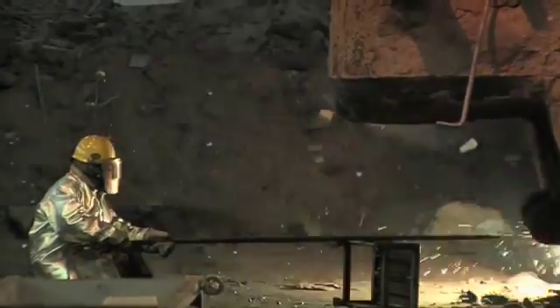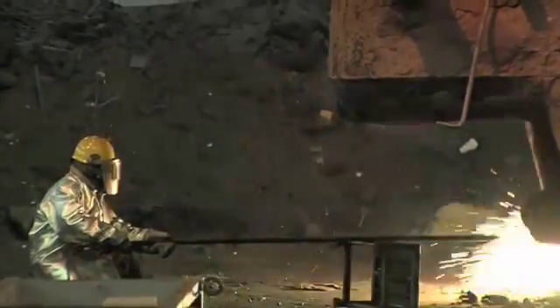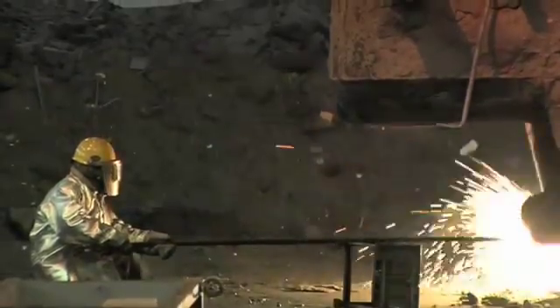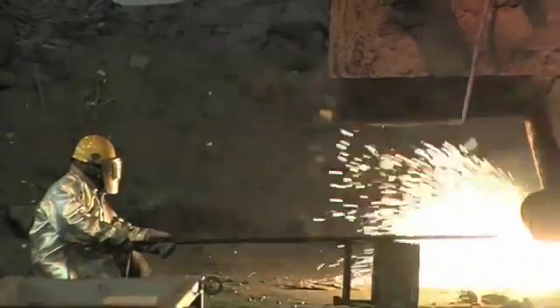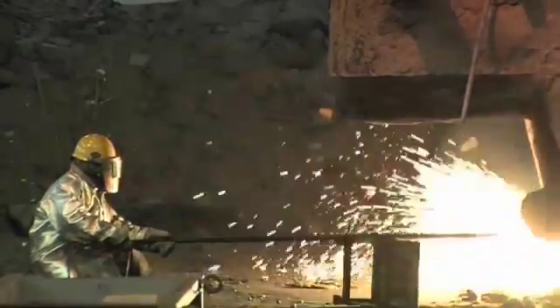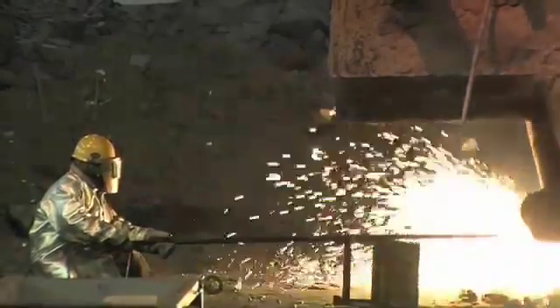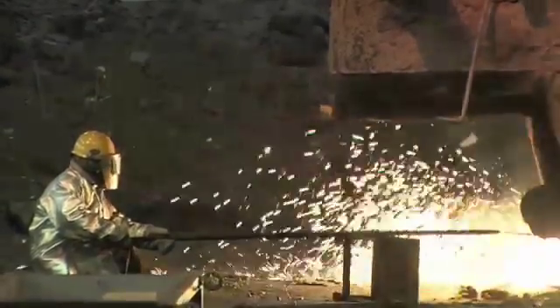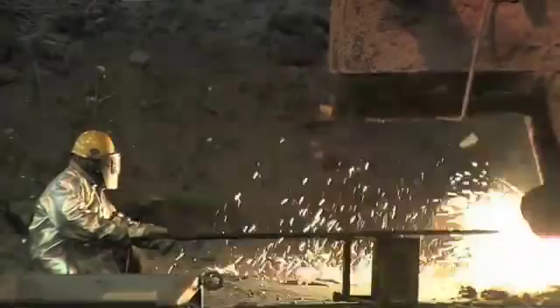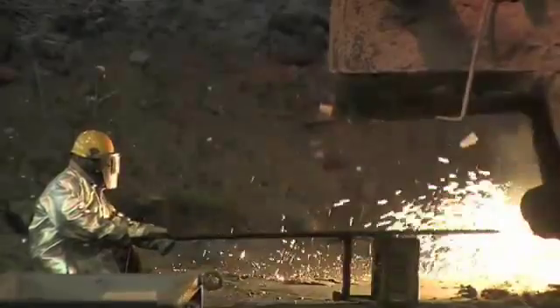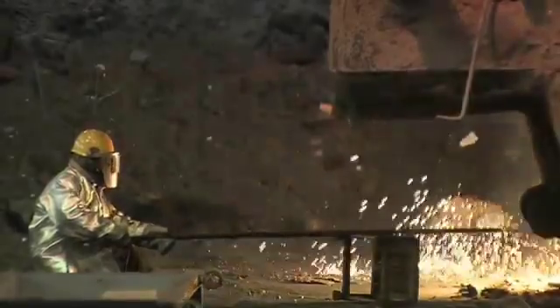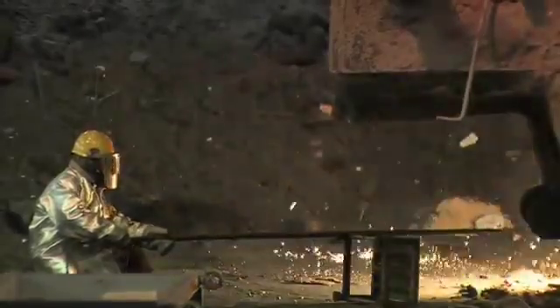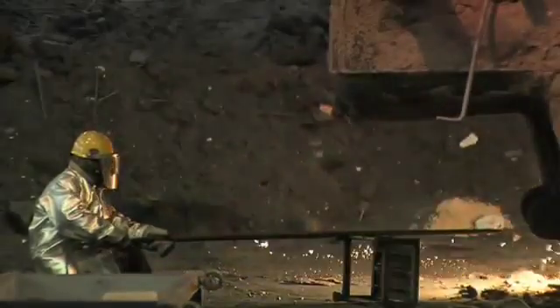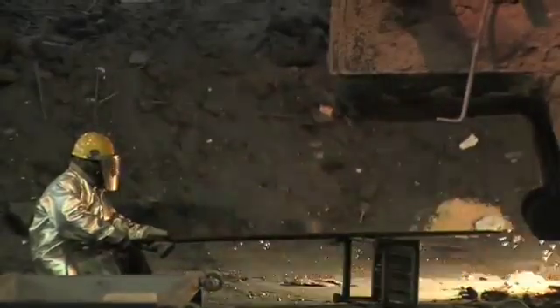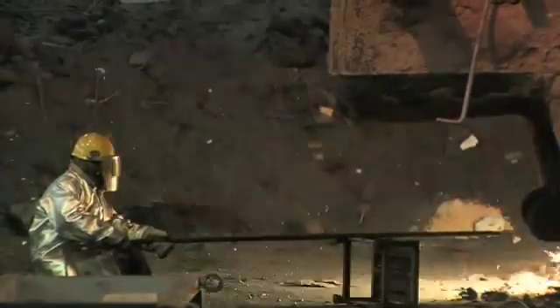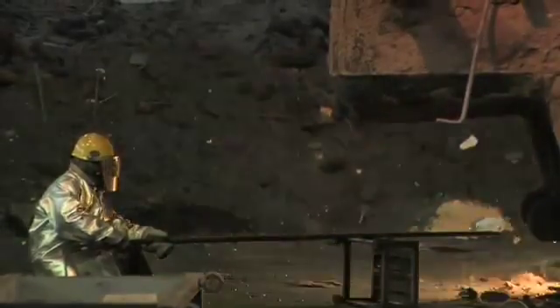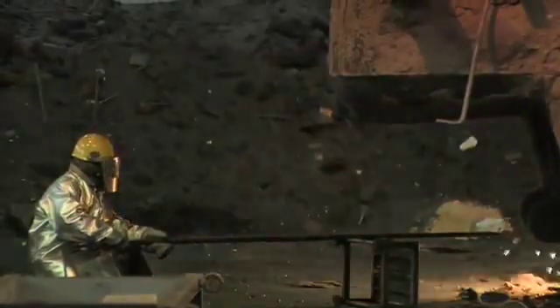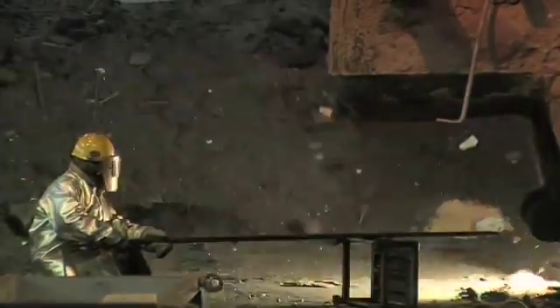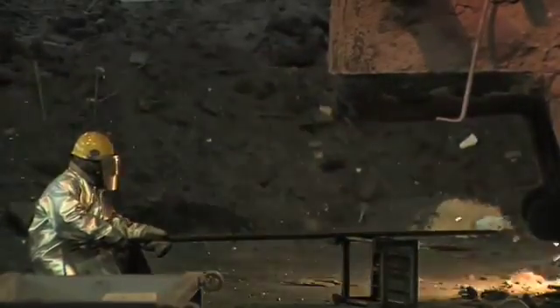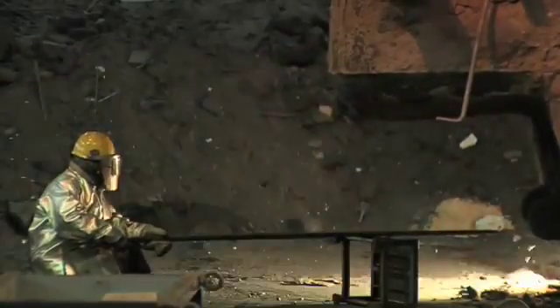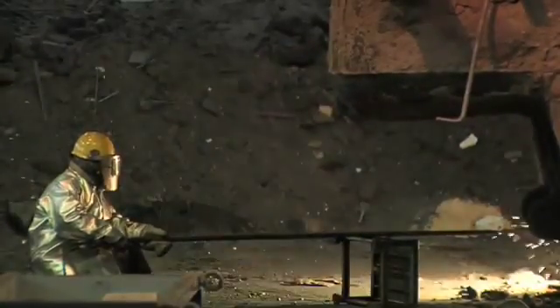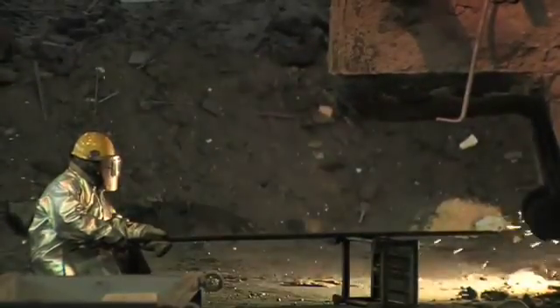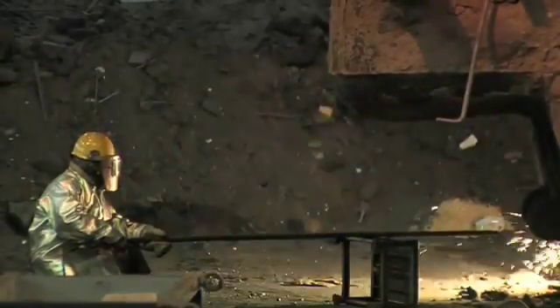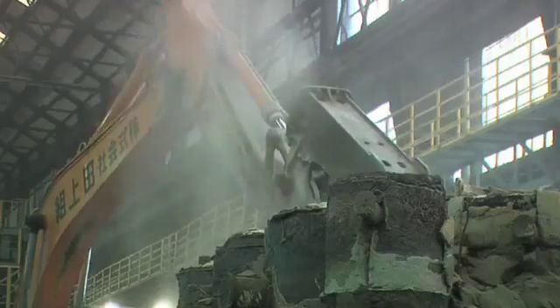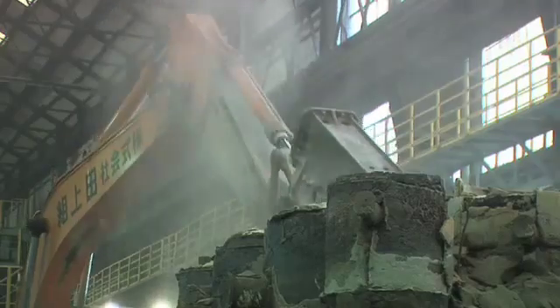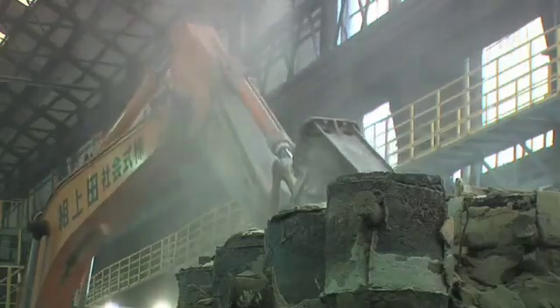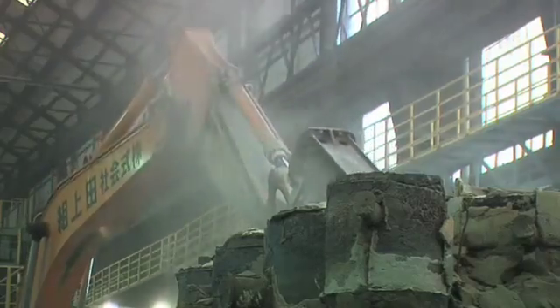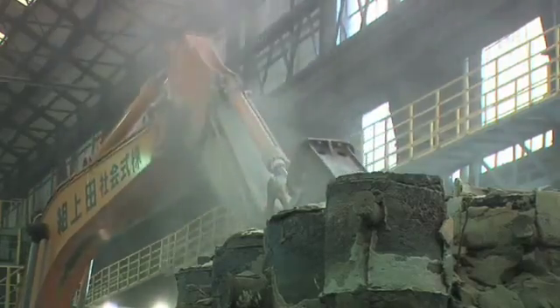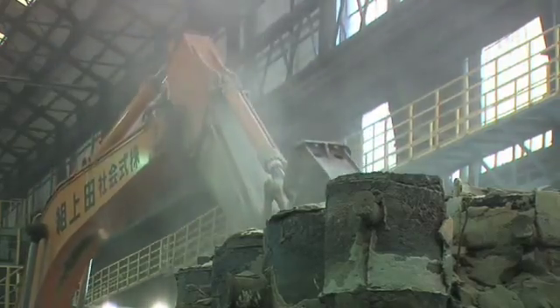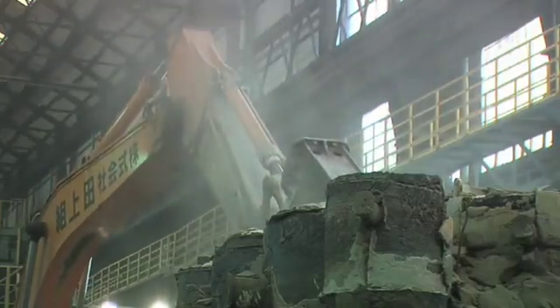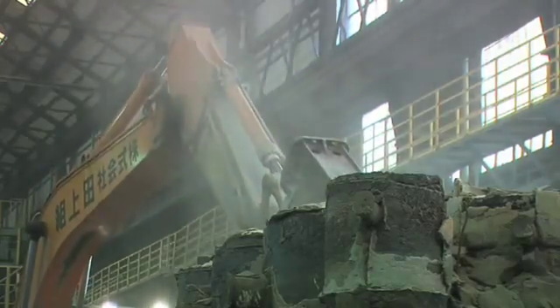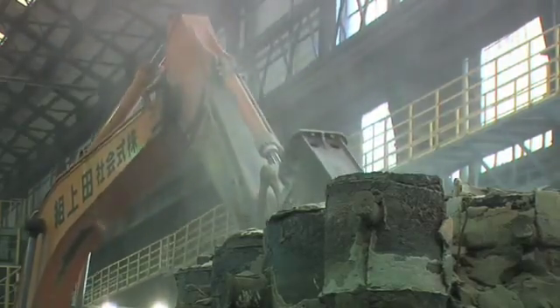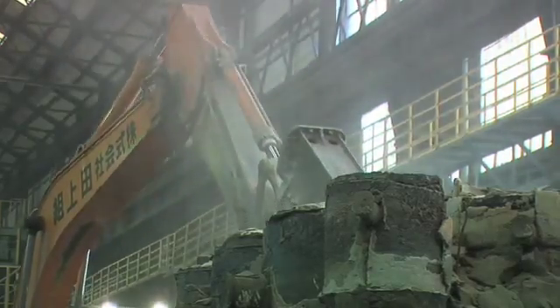Excess sand and extra parts from the mold are cut off the saddle in a process called fetling.